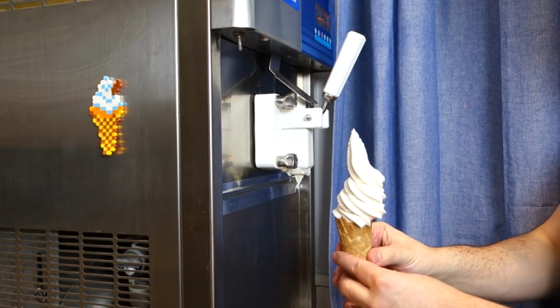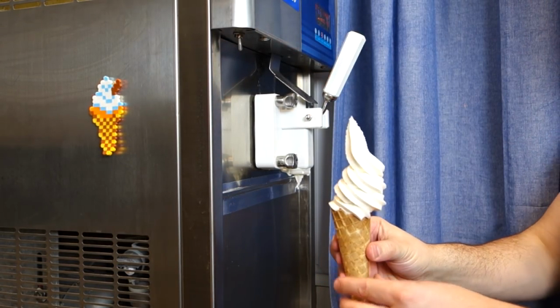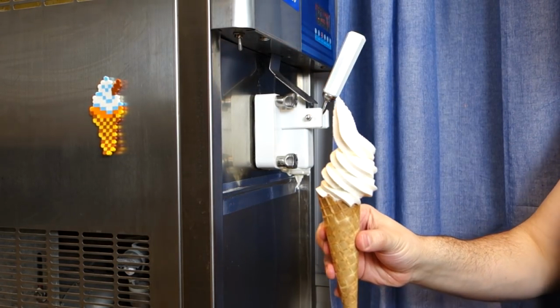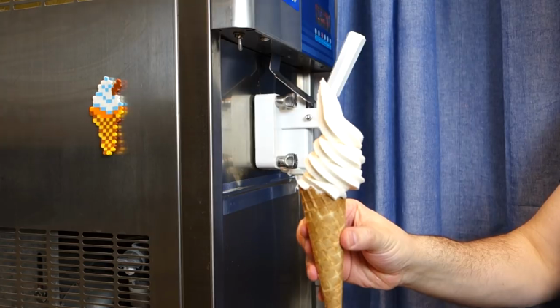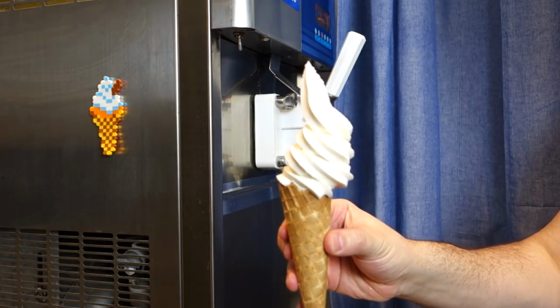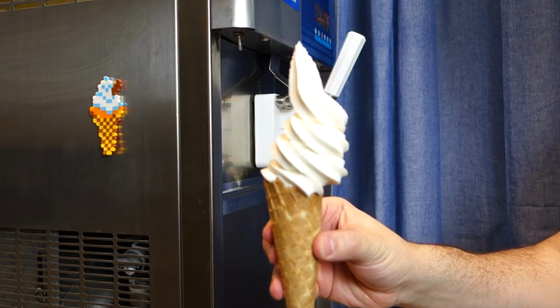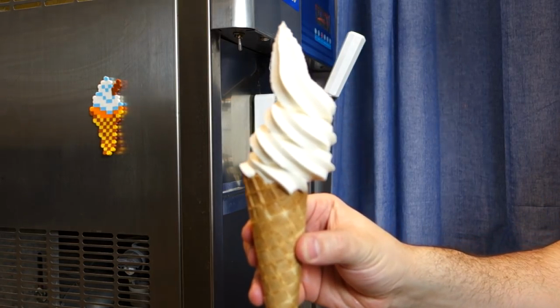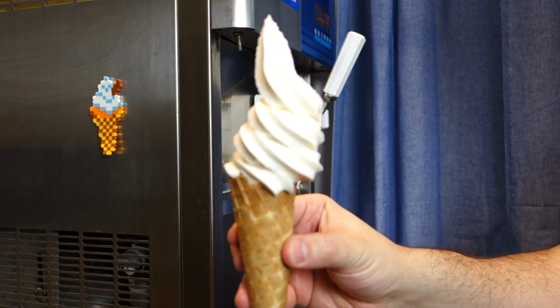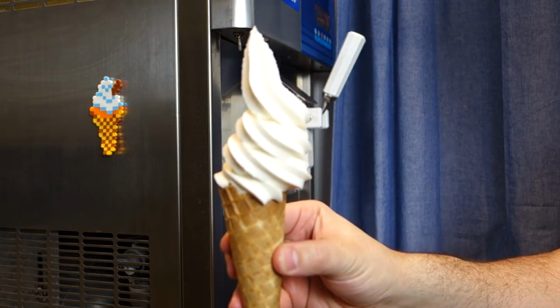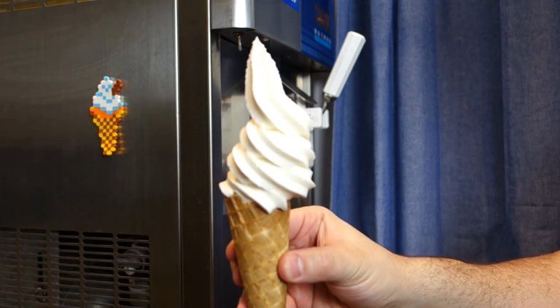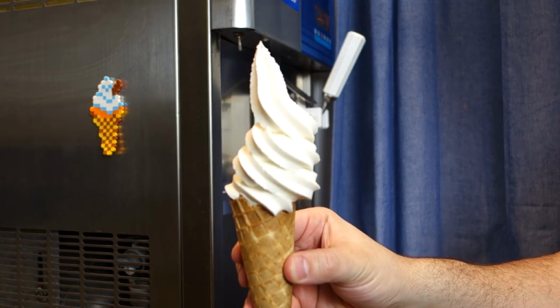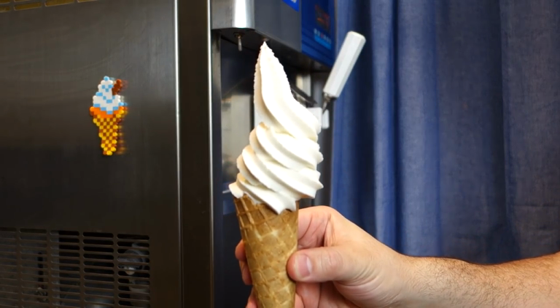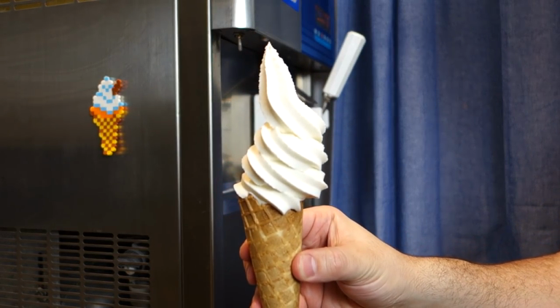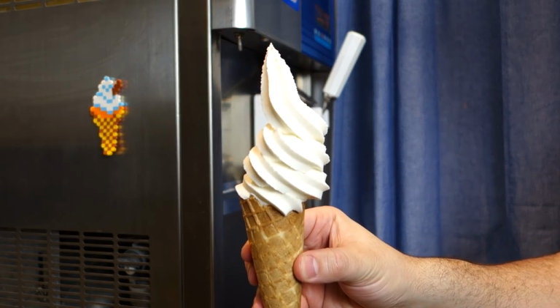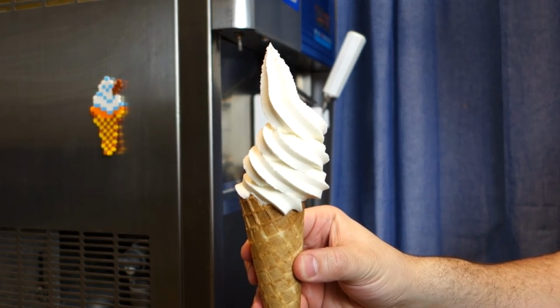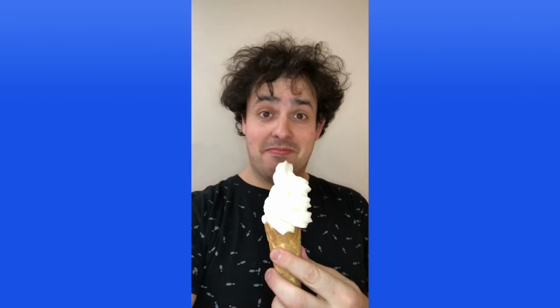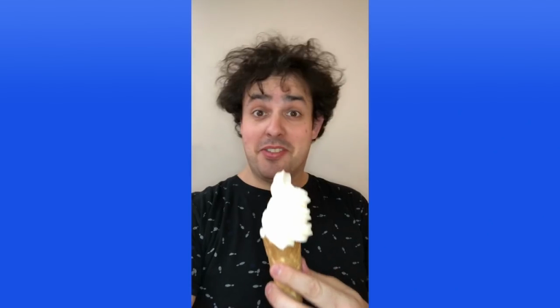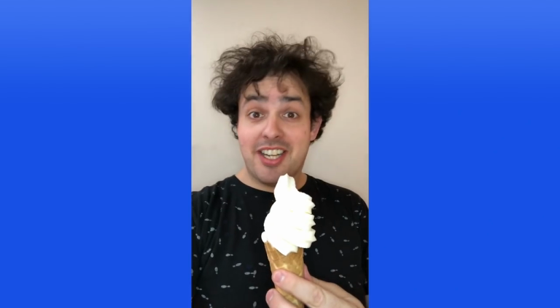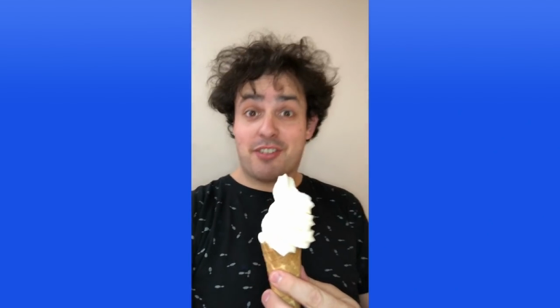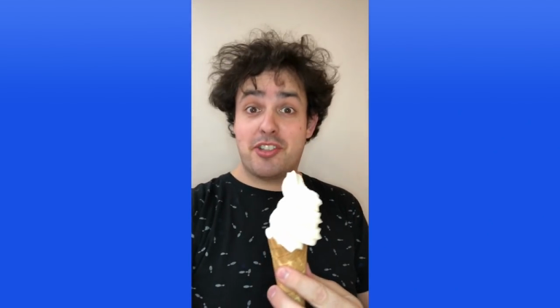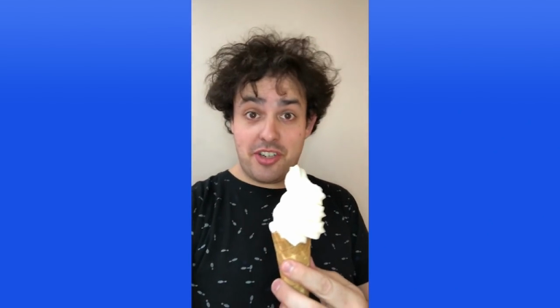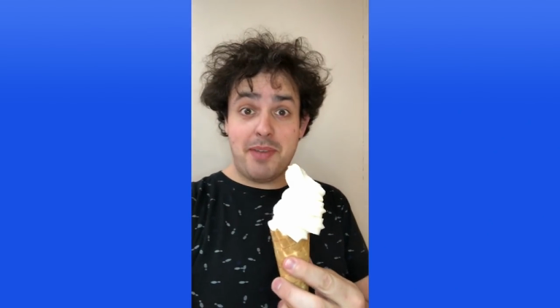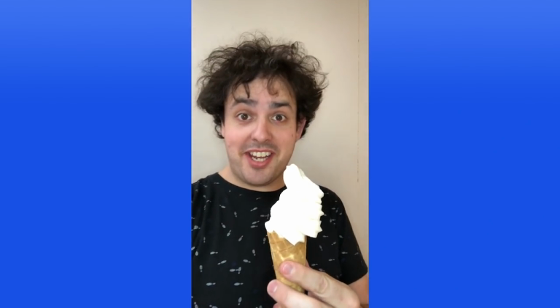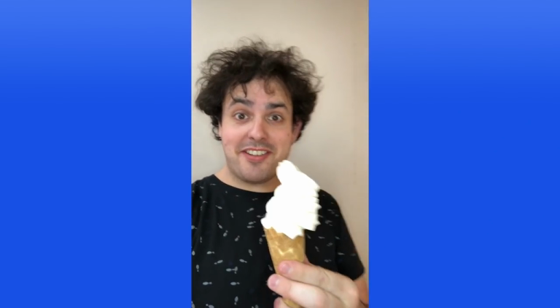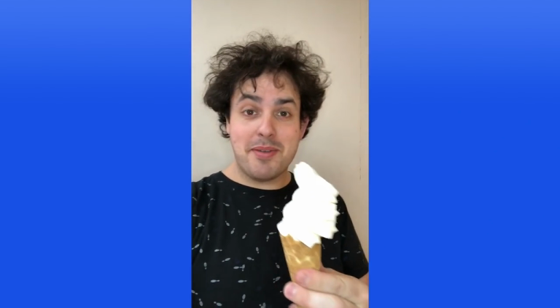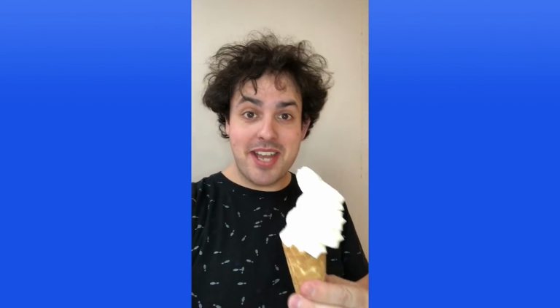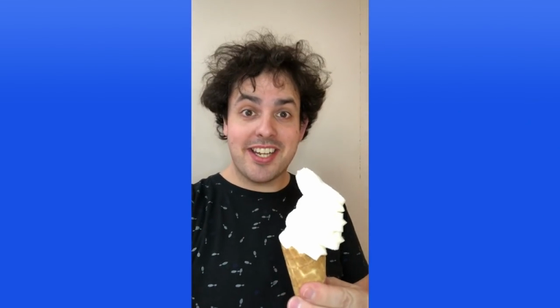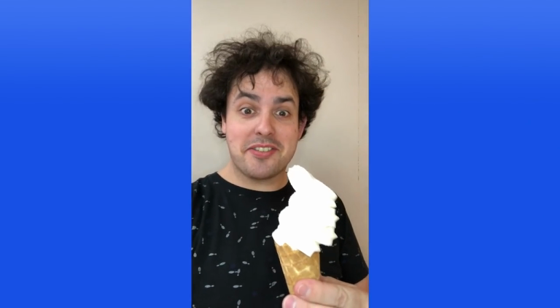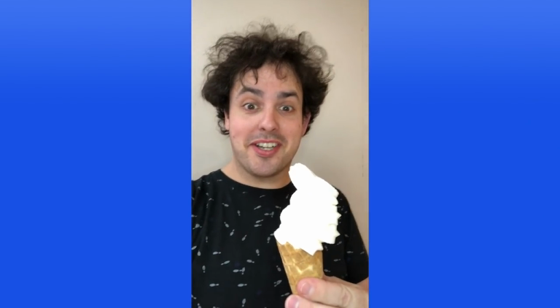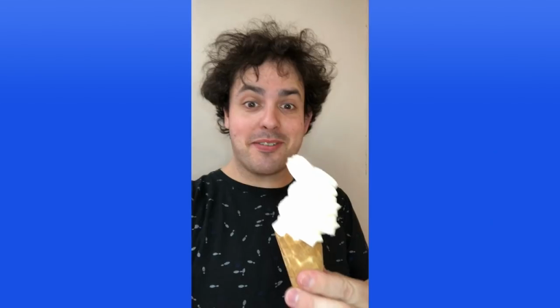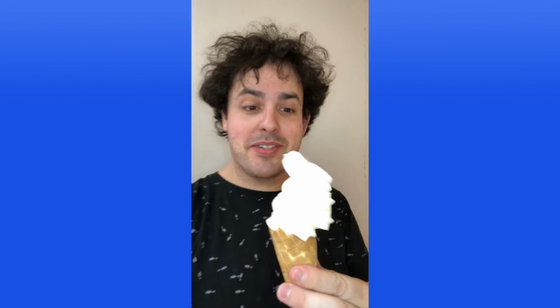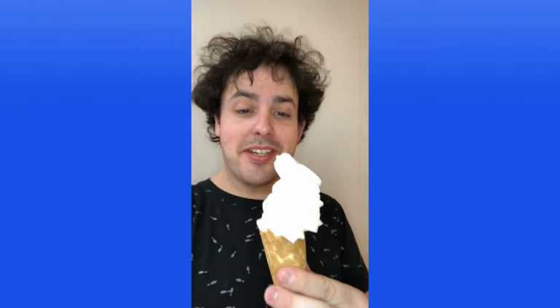Look at it, it just looks normal. It's not ice cream, it's just mayonnaise. I've put mayonnaise through an ice cream machine.